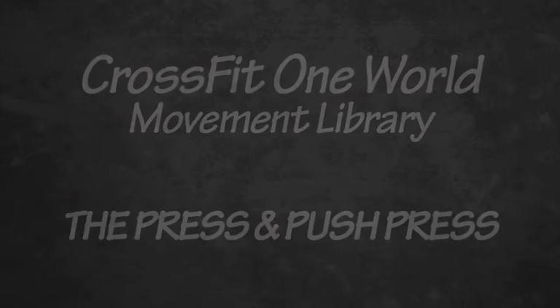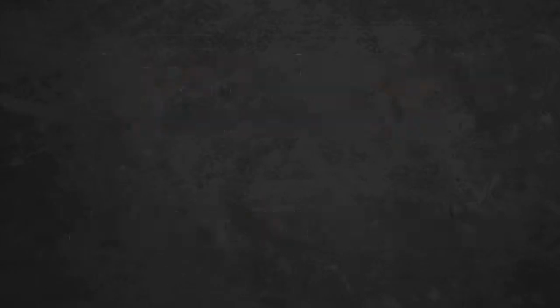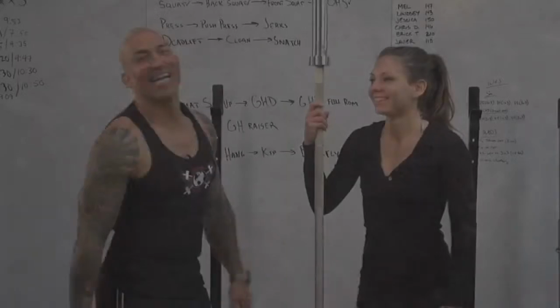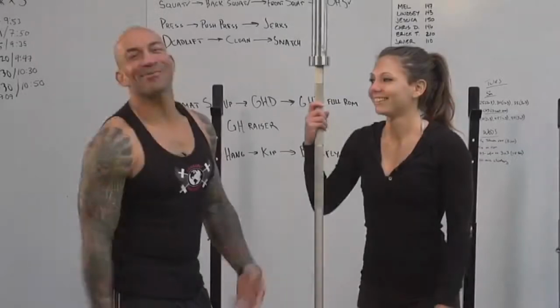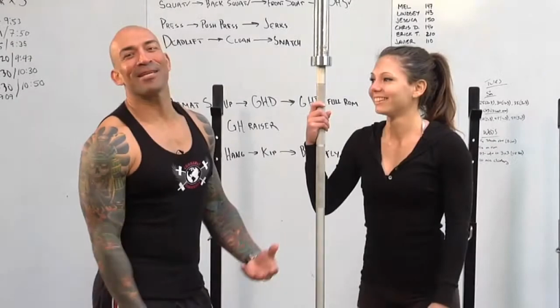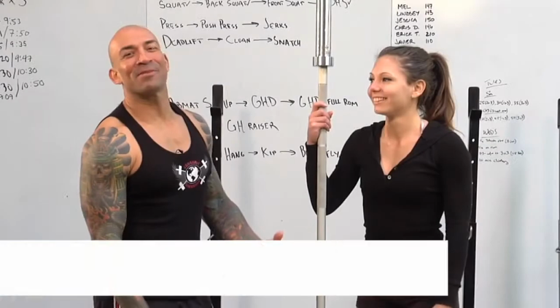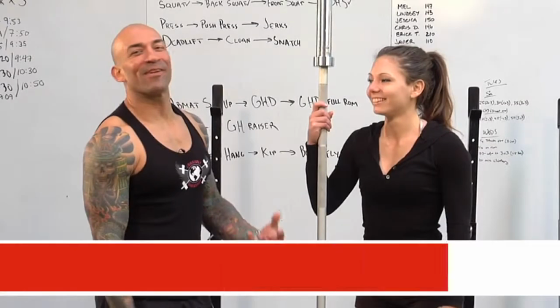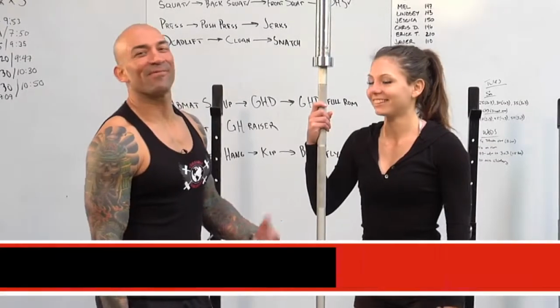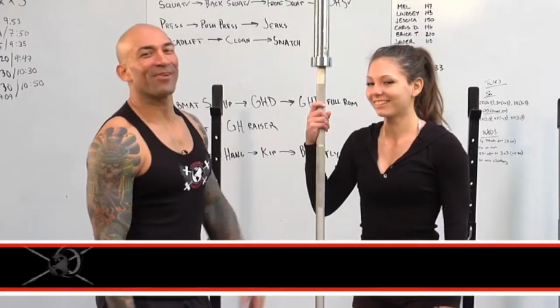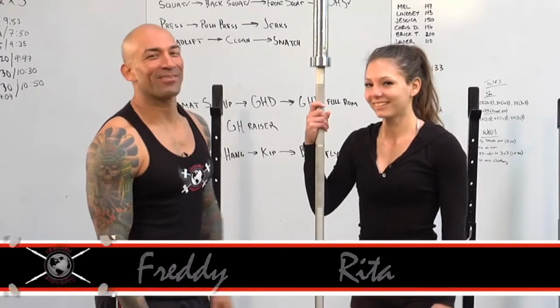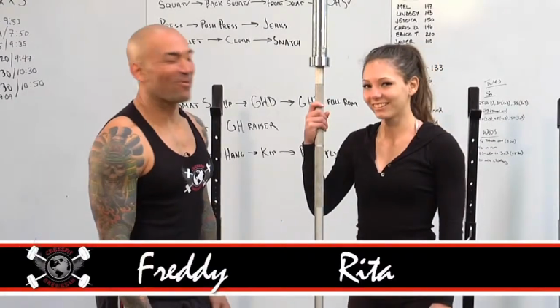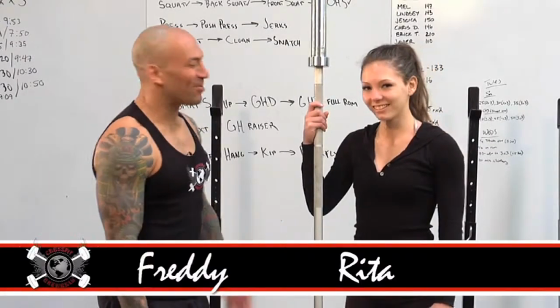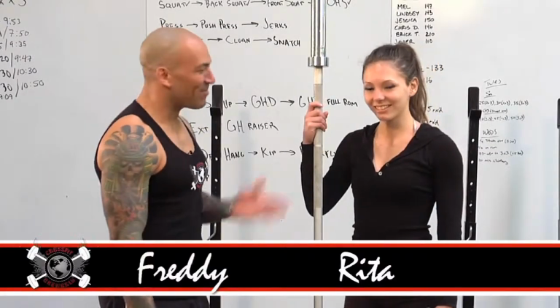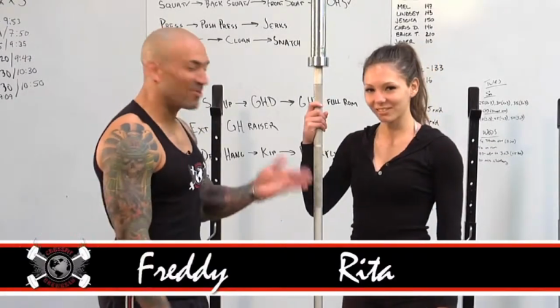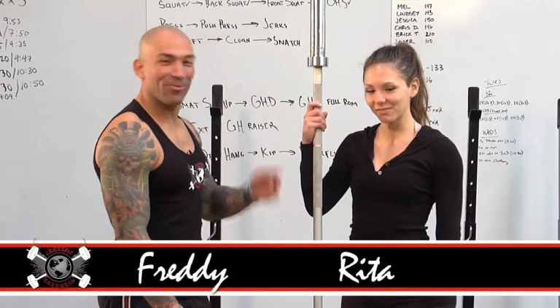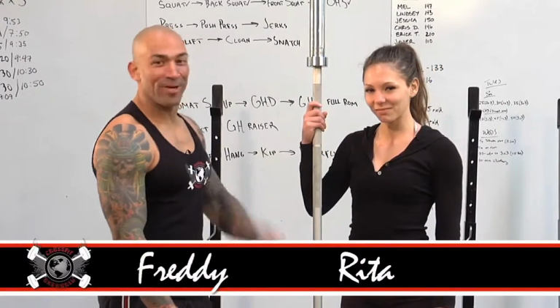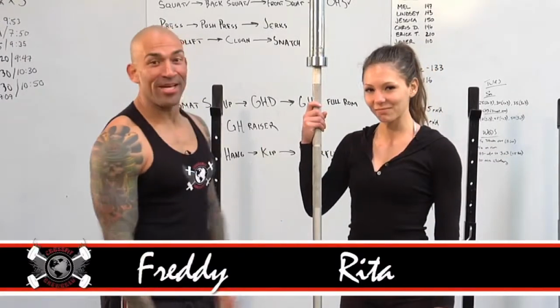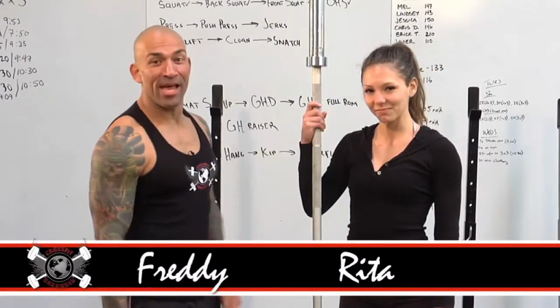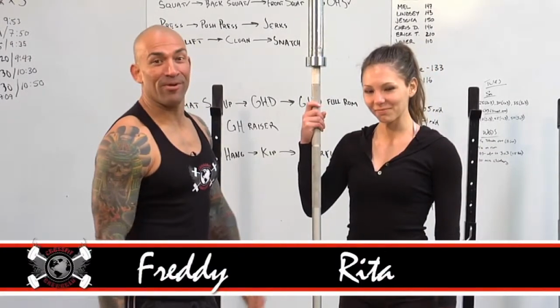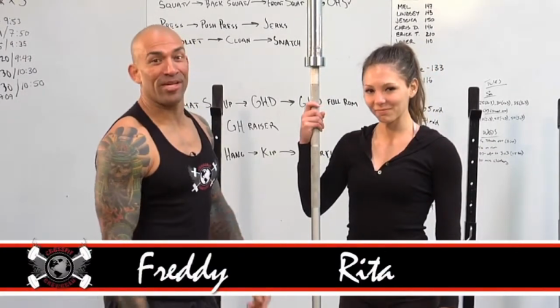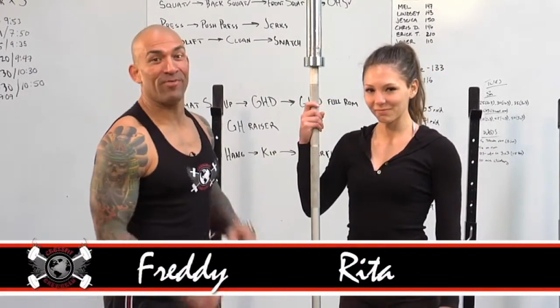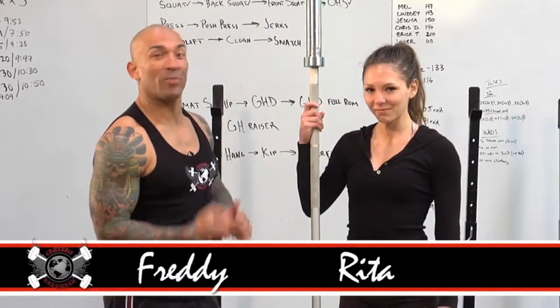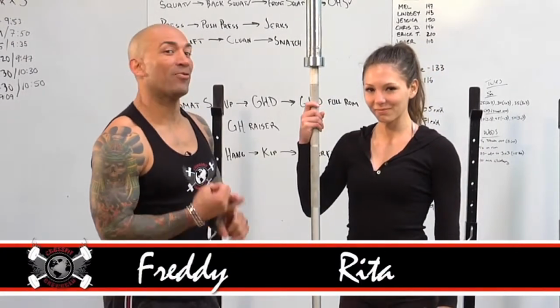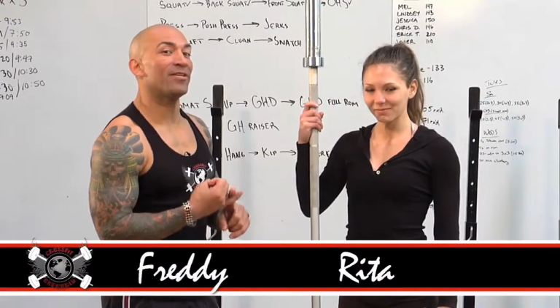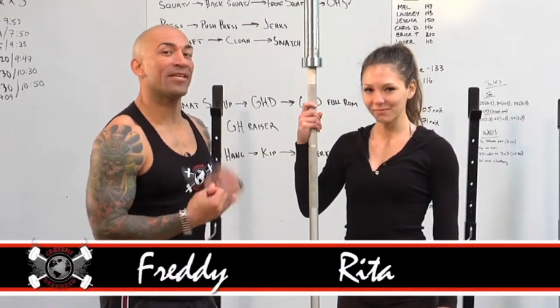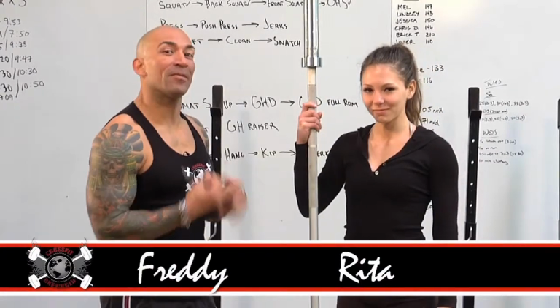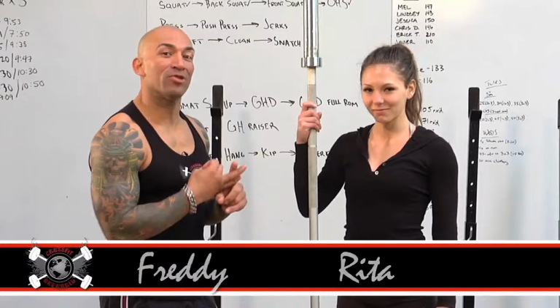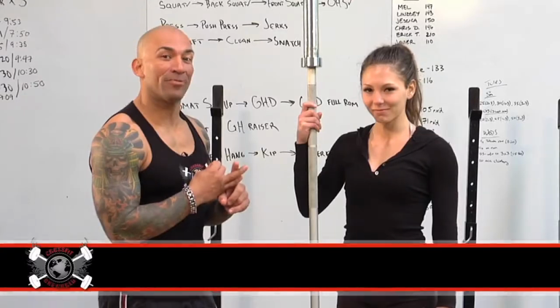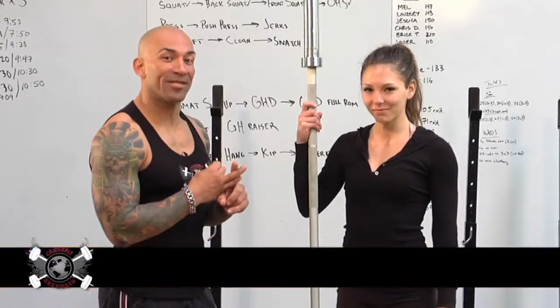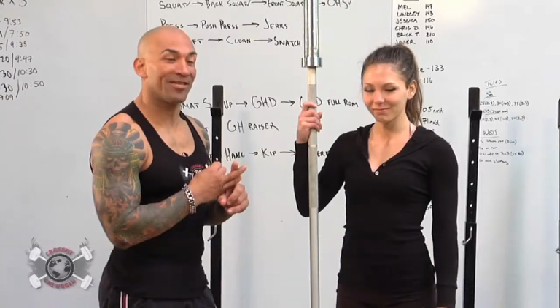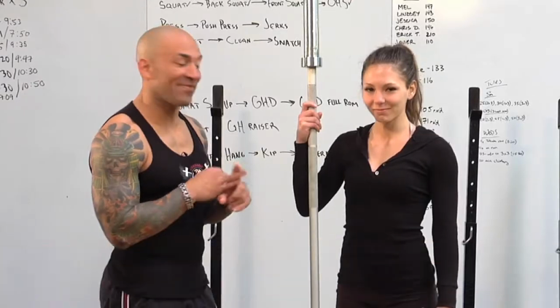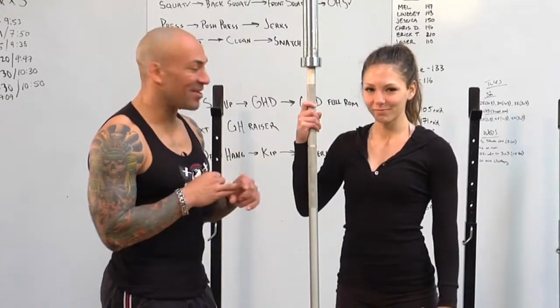Hey guys, what's up? It's Freddy from CrossFit One World. I'm here with Rita and we're going to cover the press and the push press in this video.